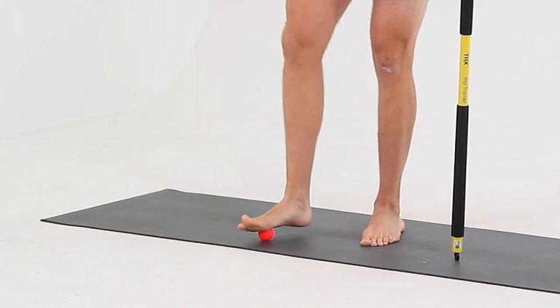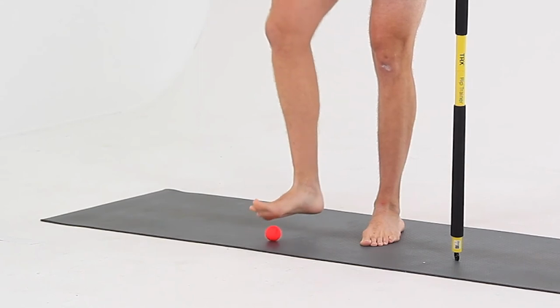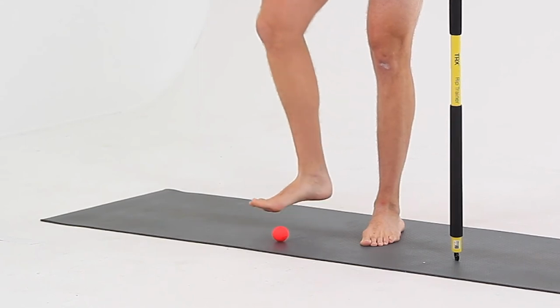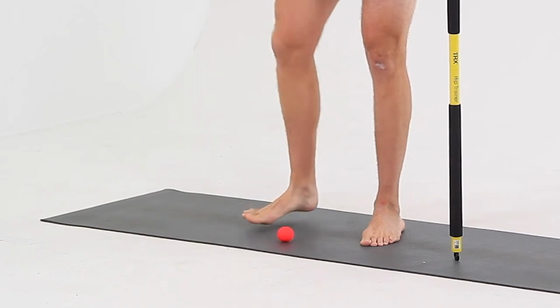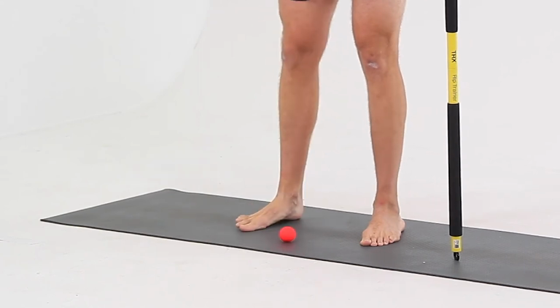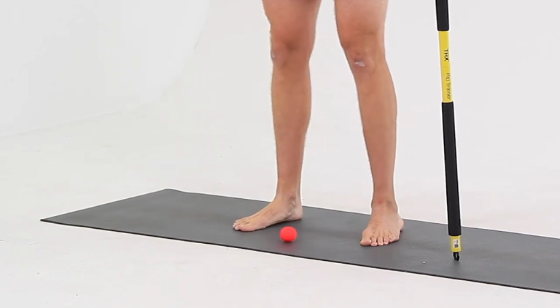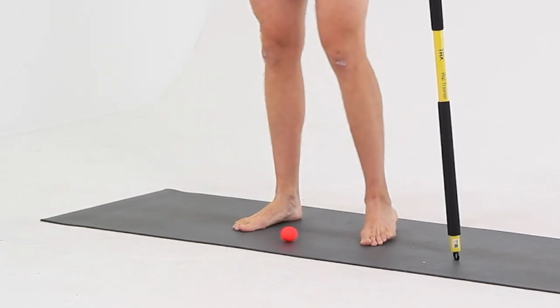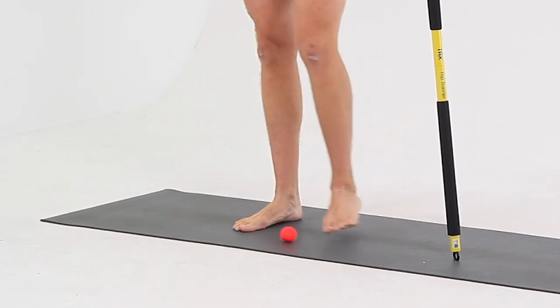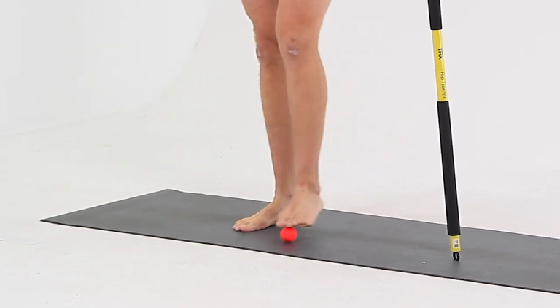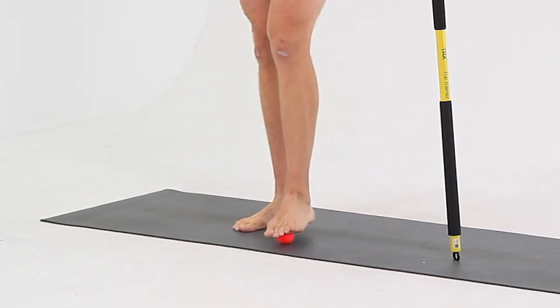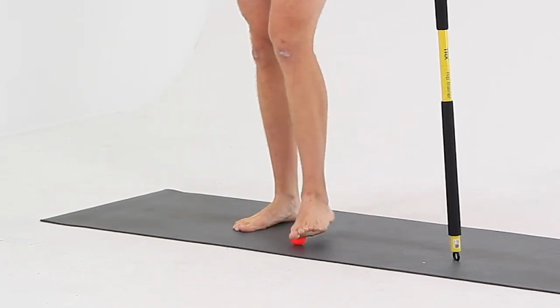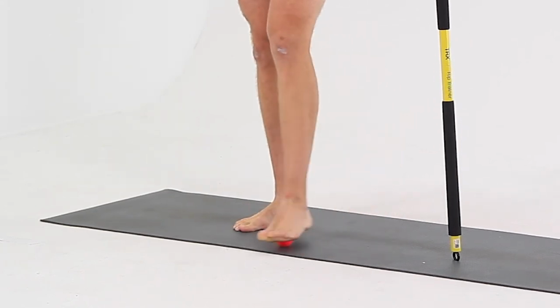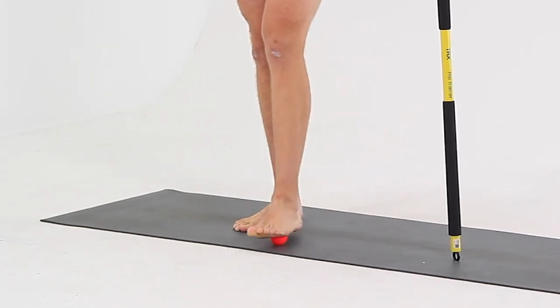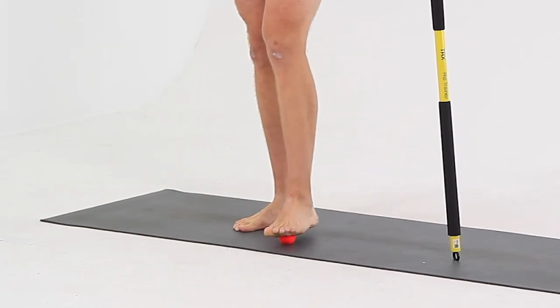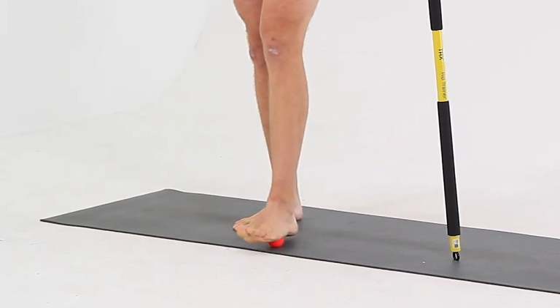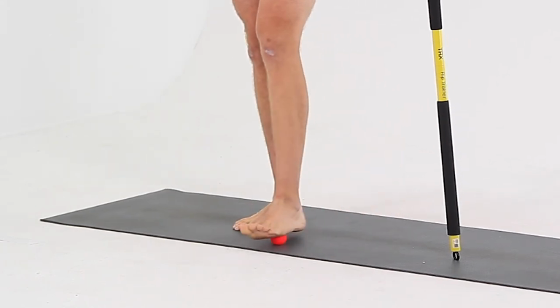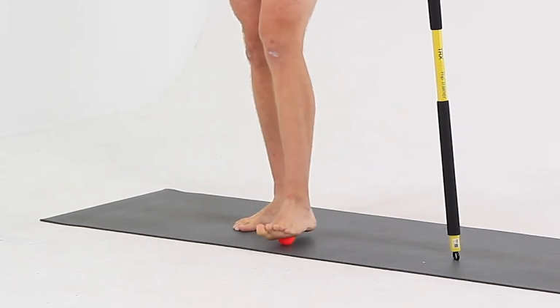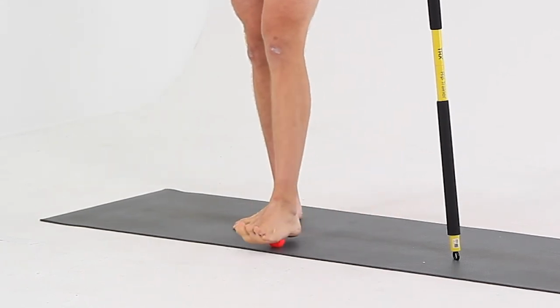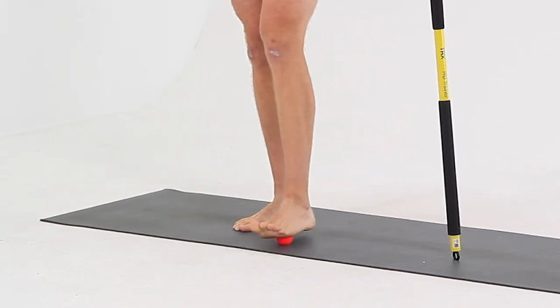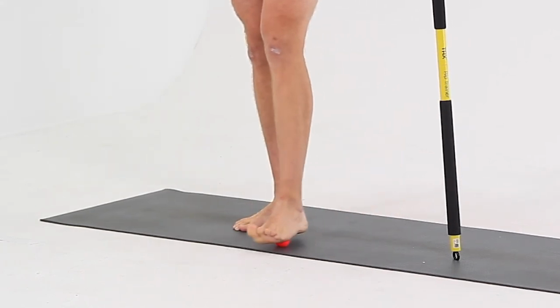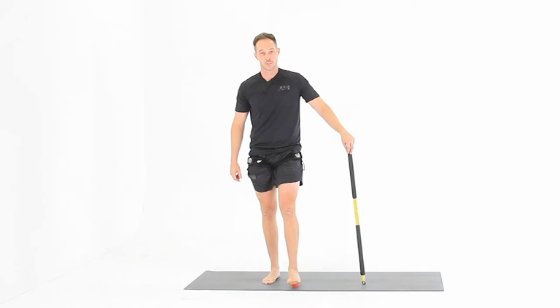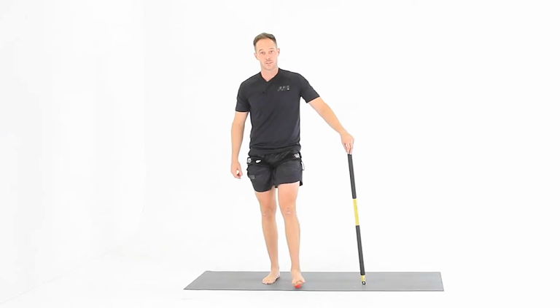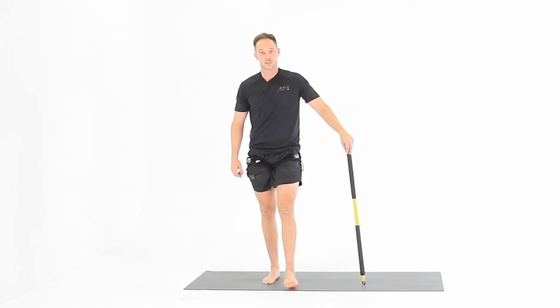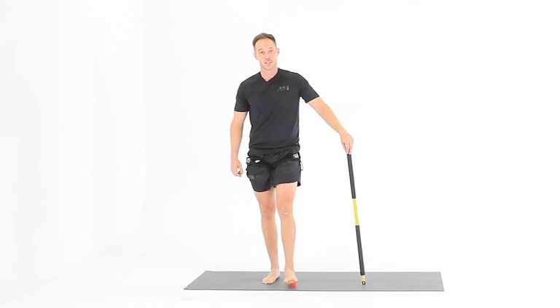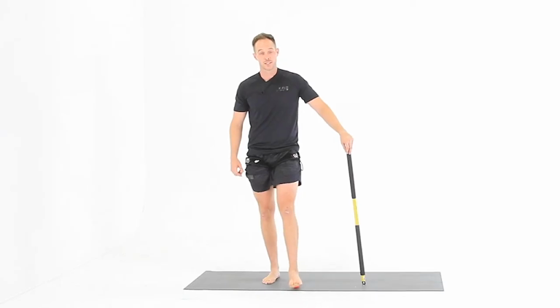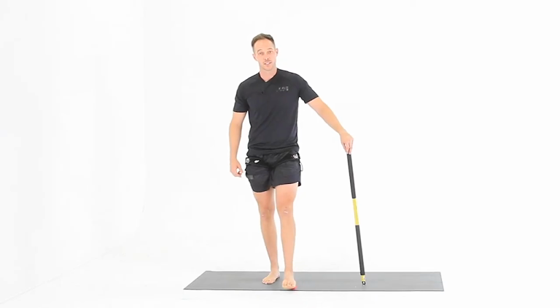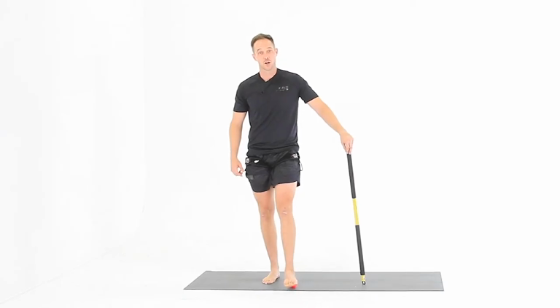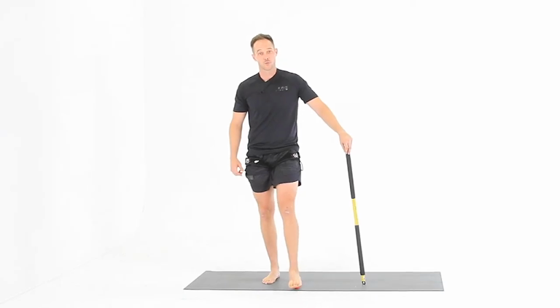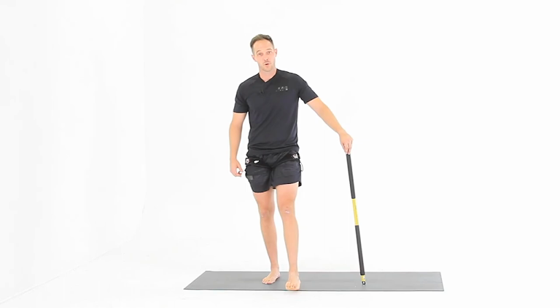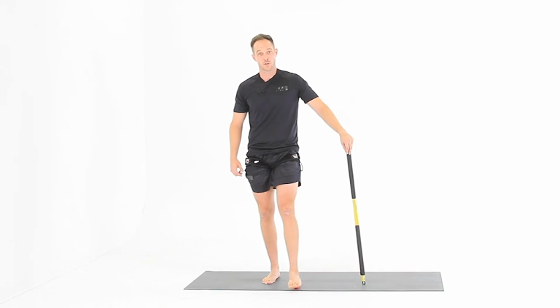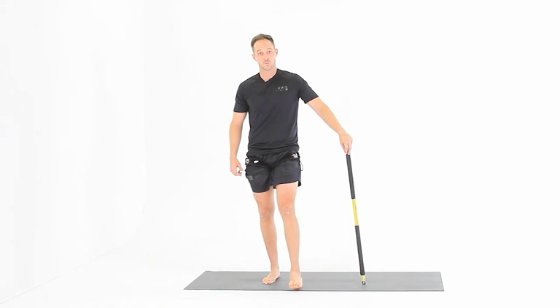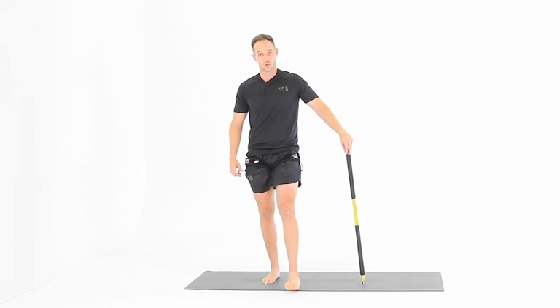From there, switch sides and do the other foot. And that's the golf ball roll.